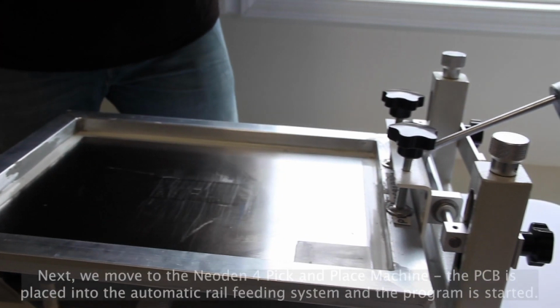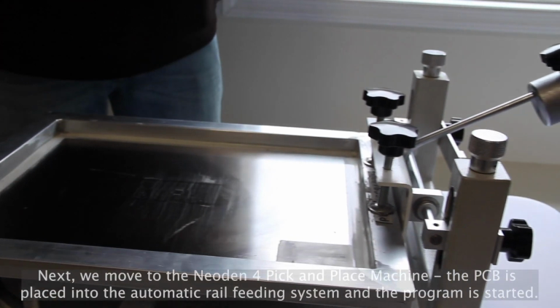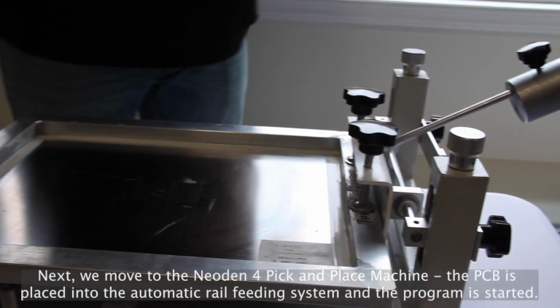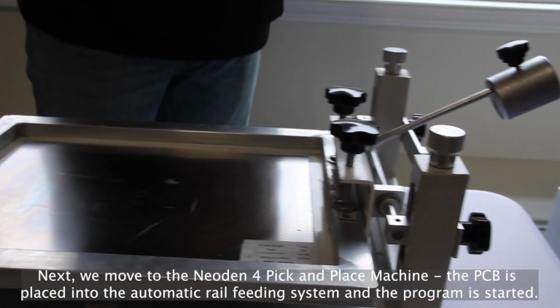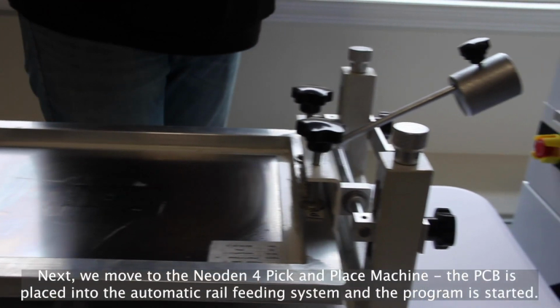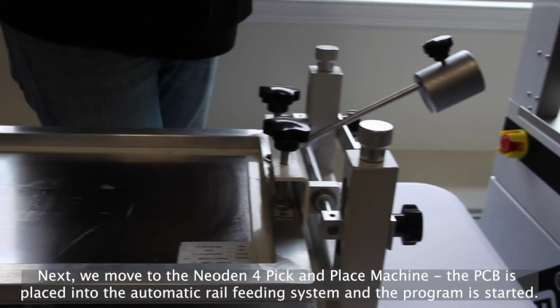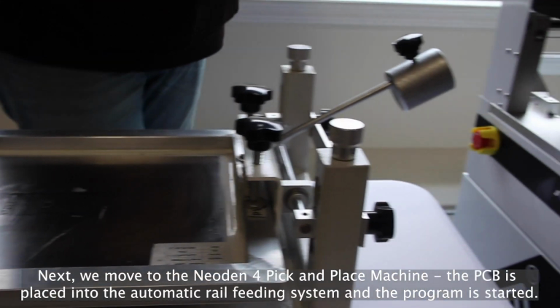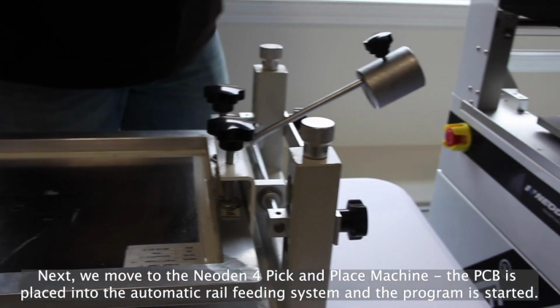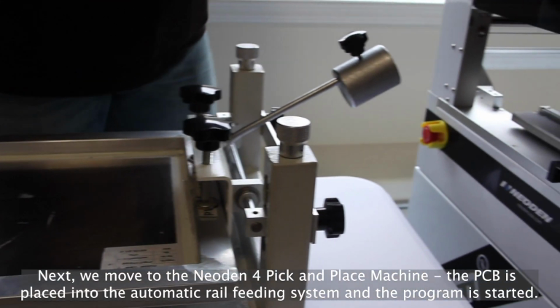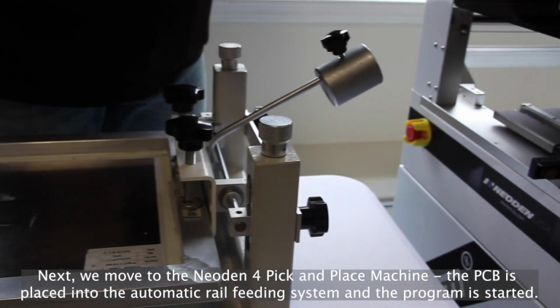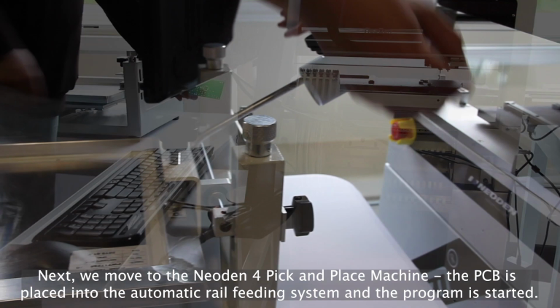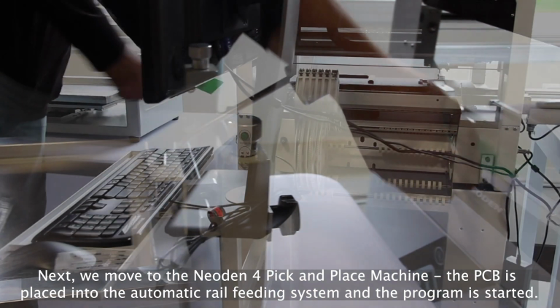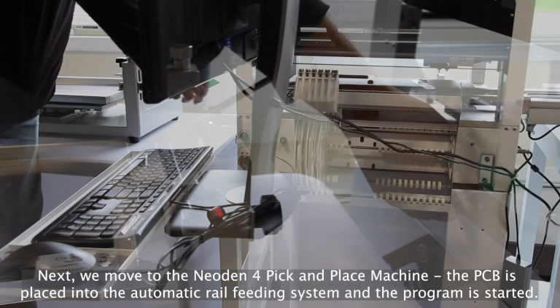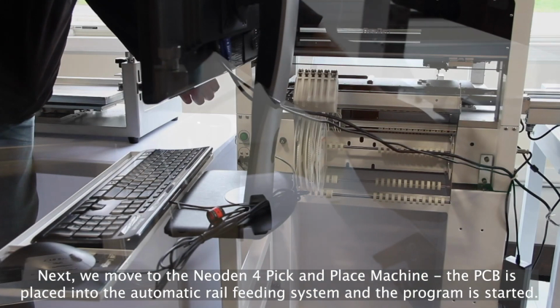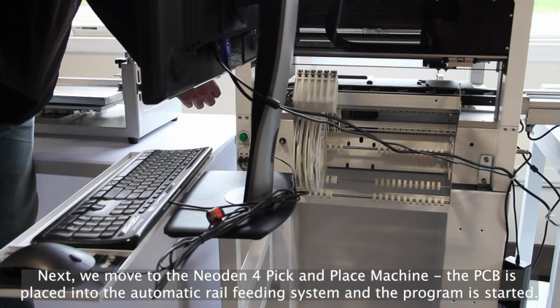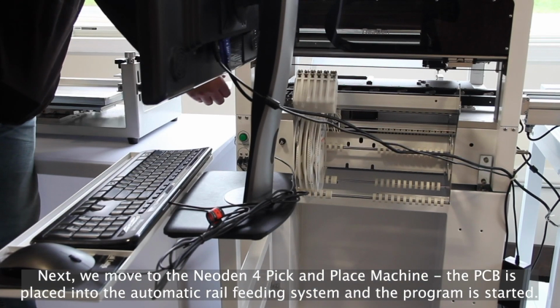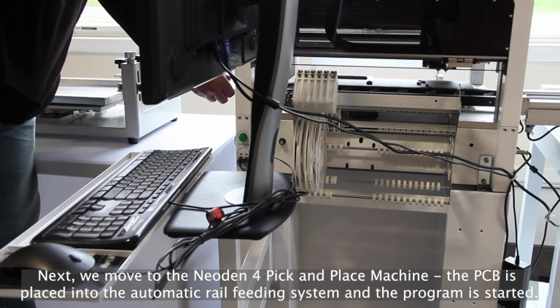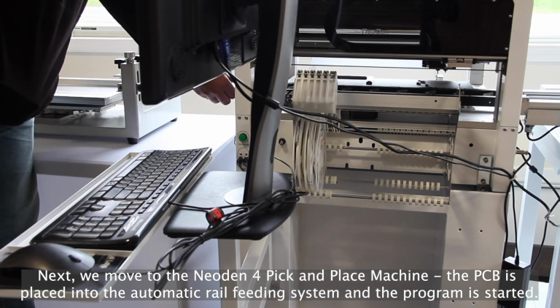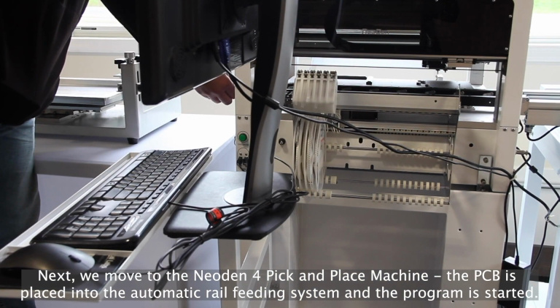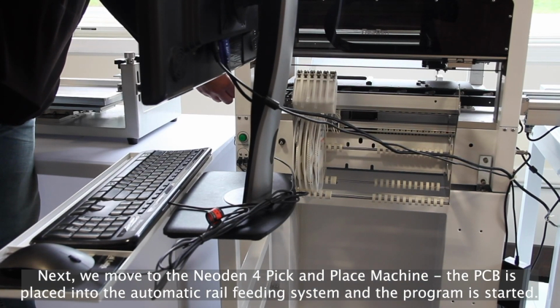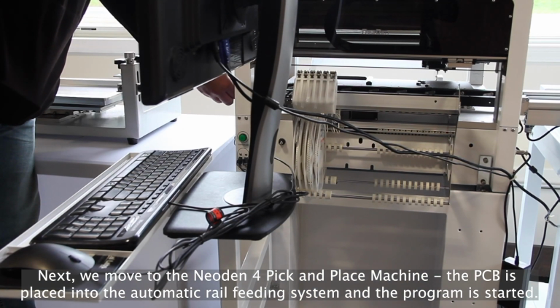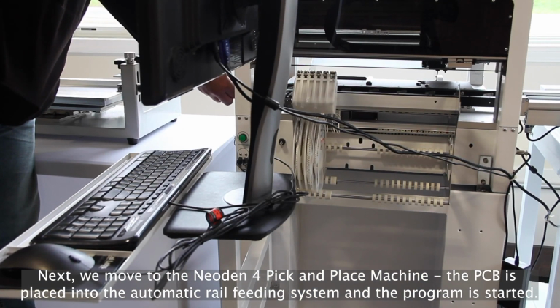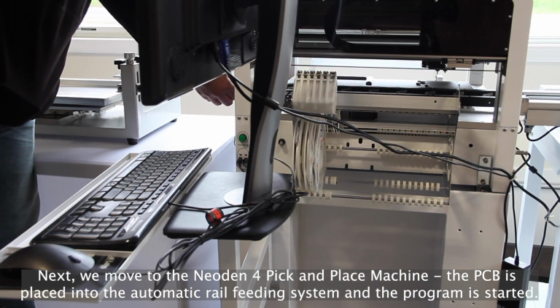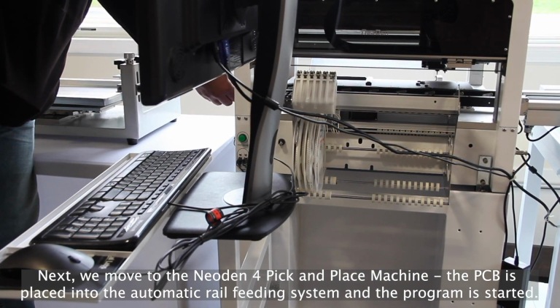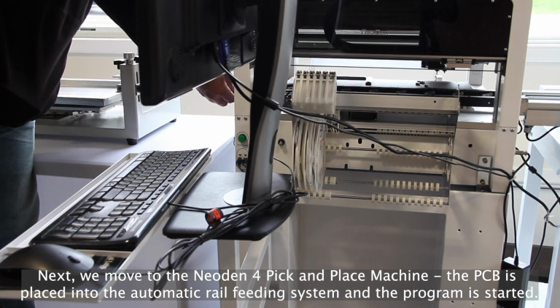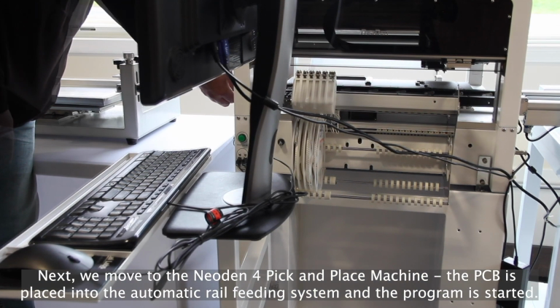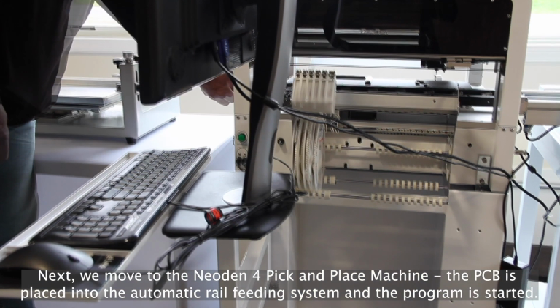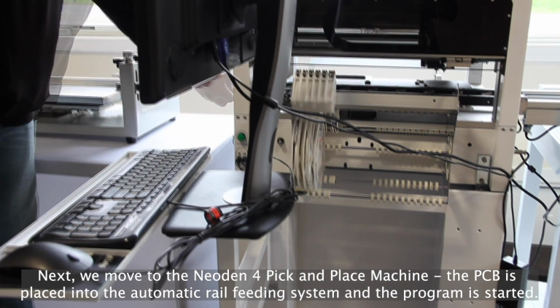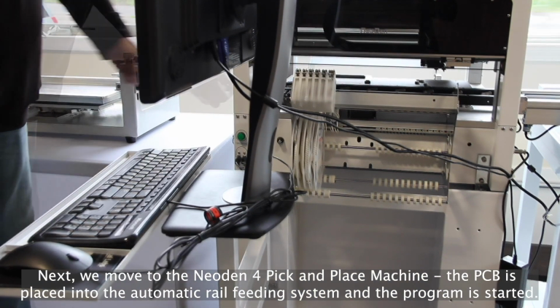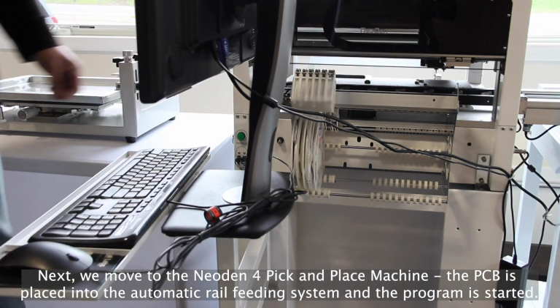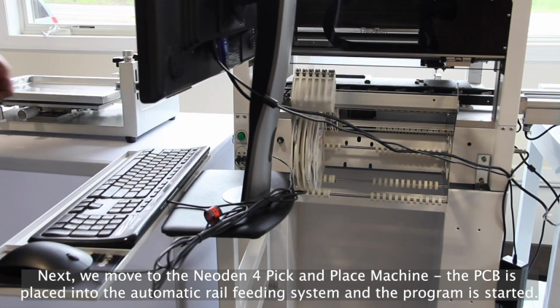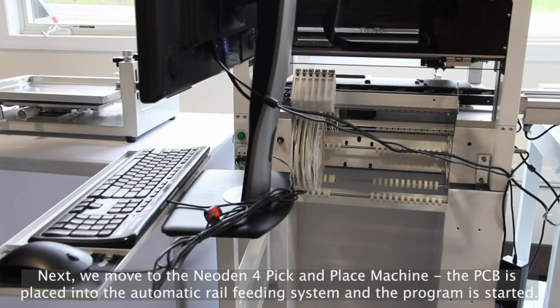Next, we move to the Neodyn IV pick-and-place machine. The PCB is placed into the automatic rail feeding system, and the program has started.